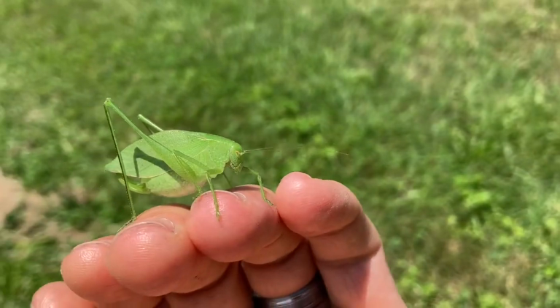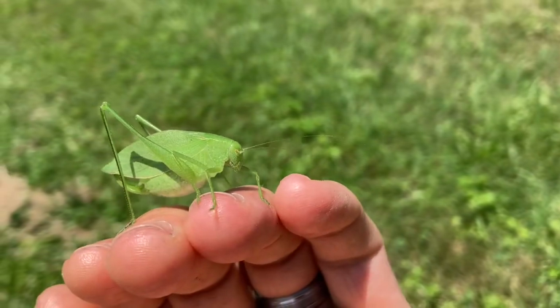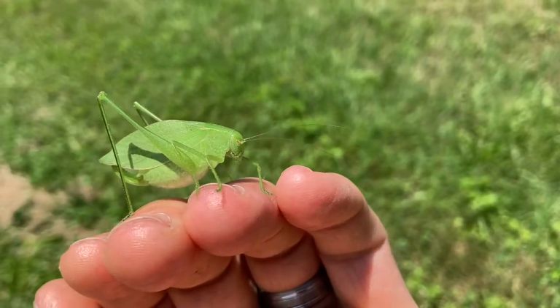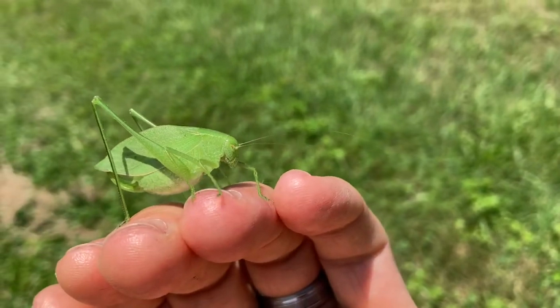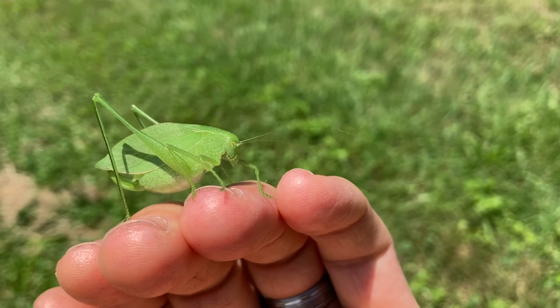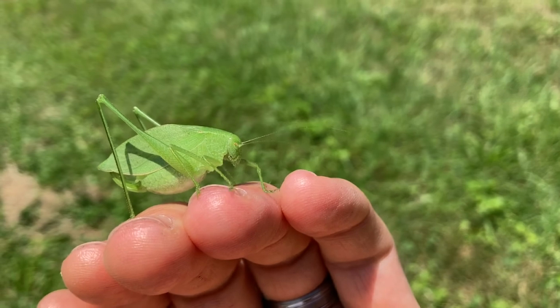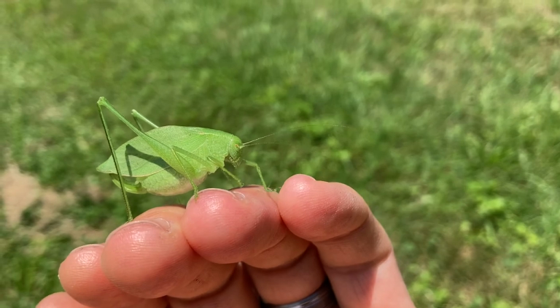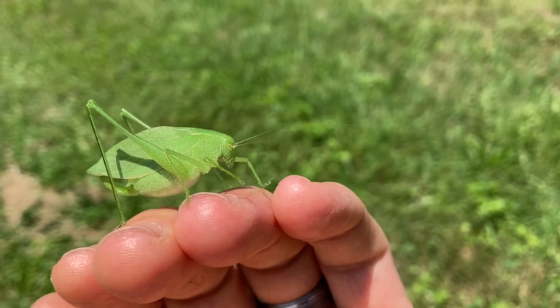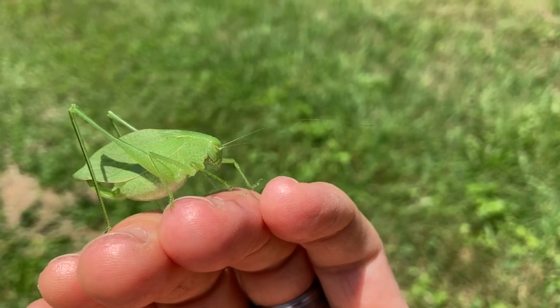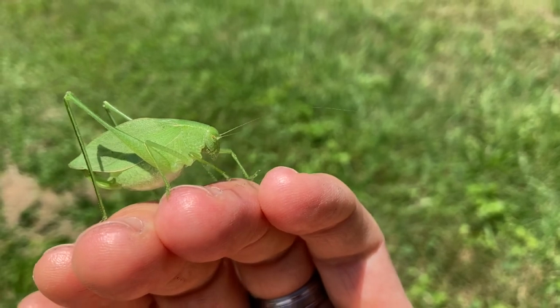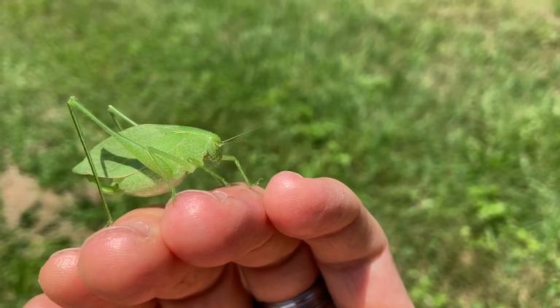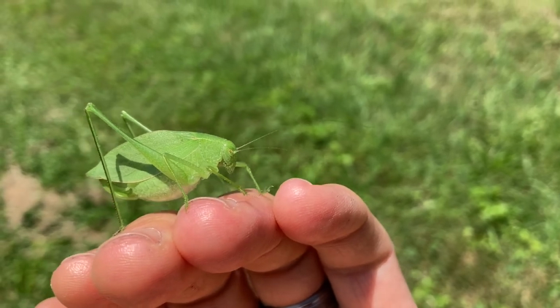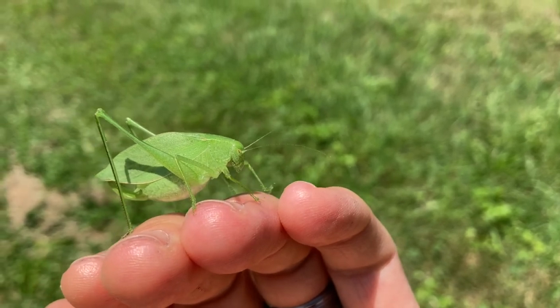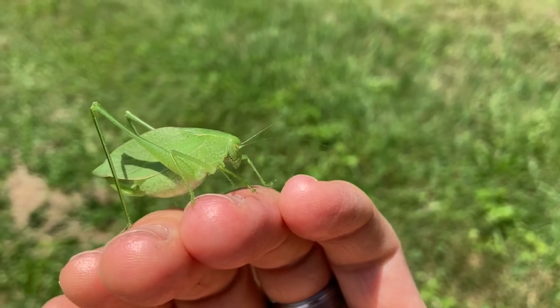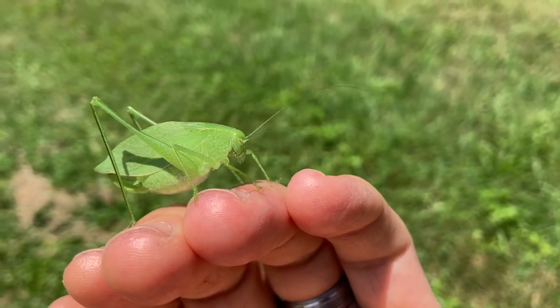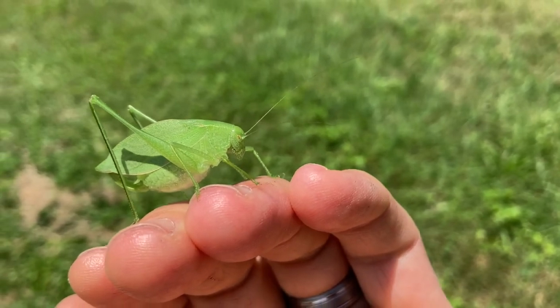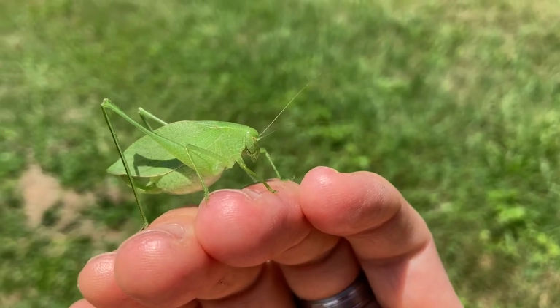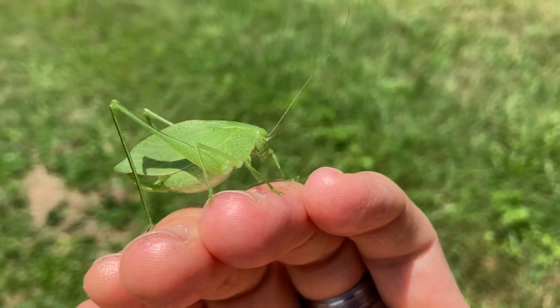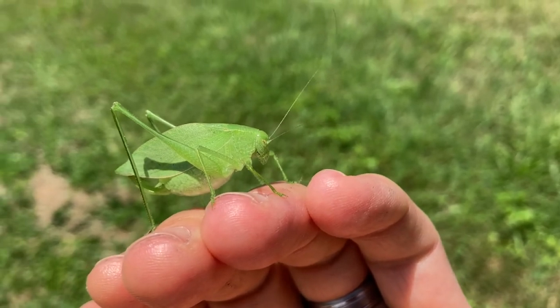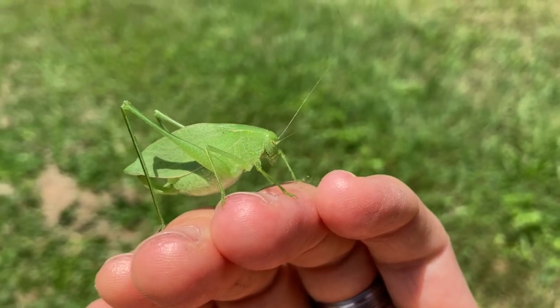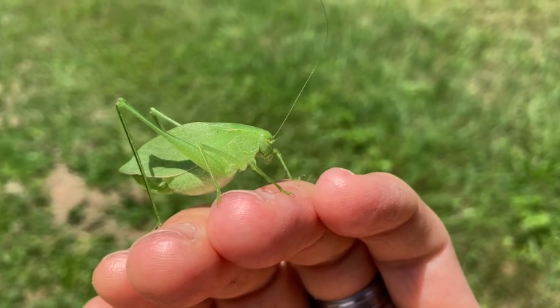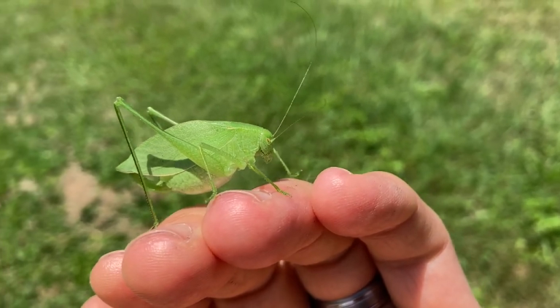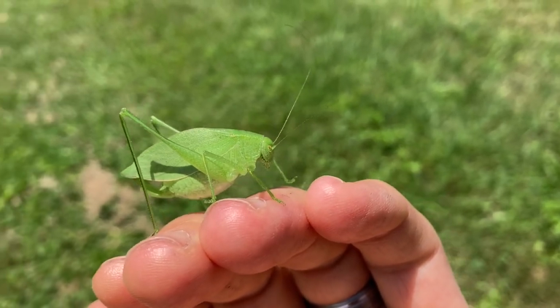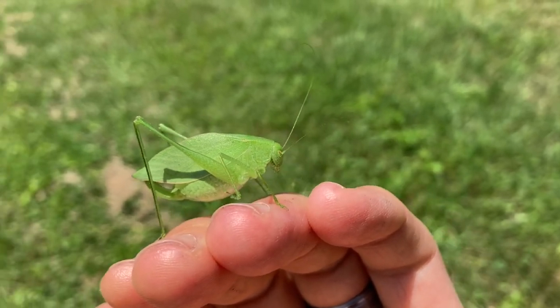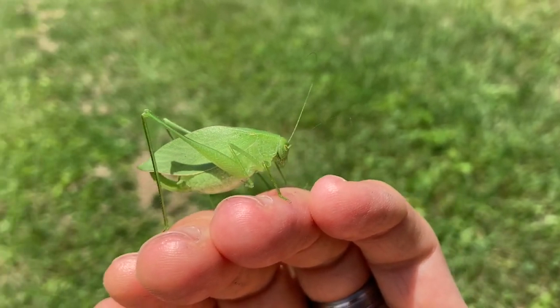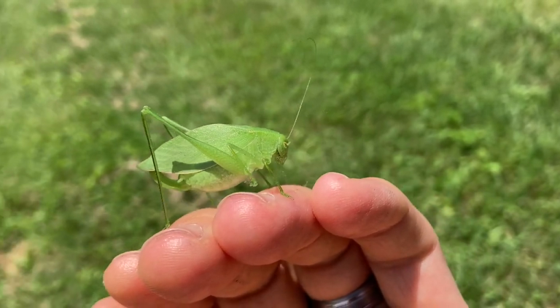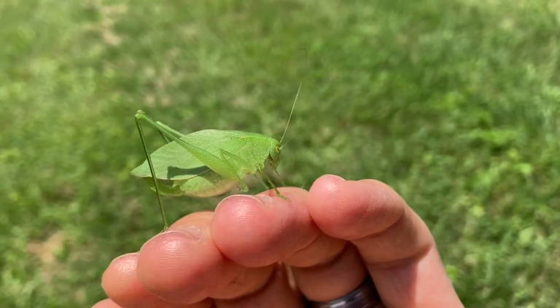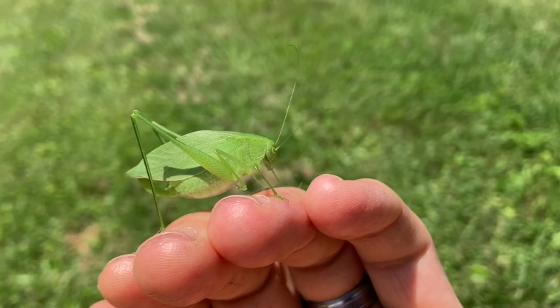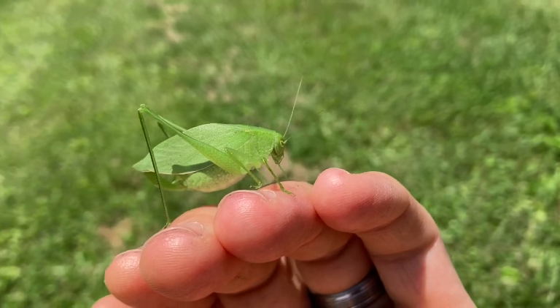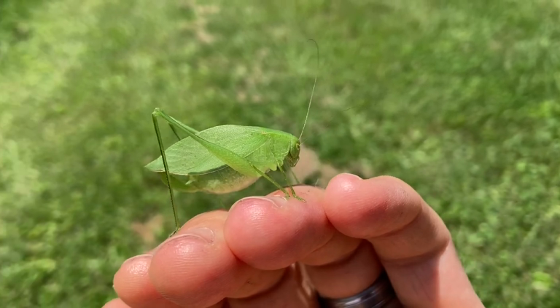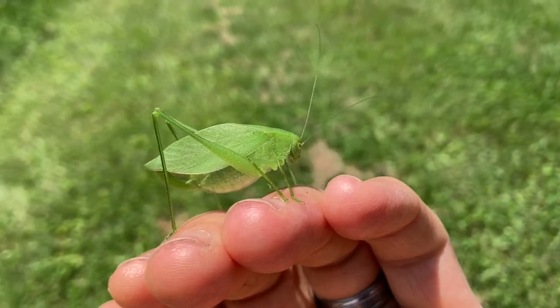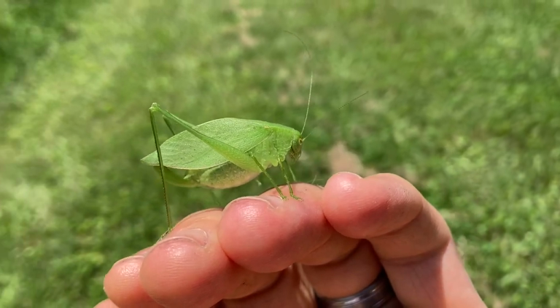This katydid is even trying to behave like a leaf blowing in the breeze with its back-and-forth motion. Or is it having a solo dance party?